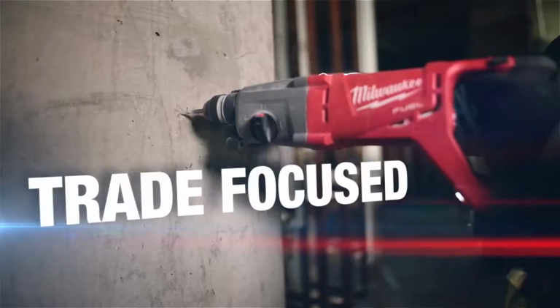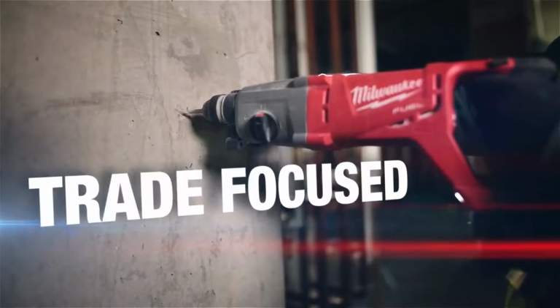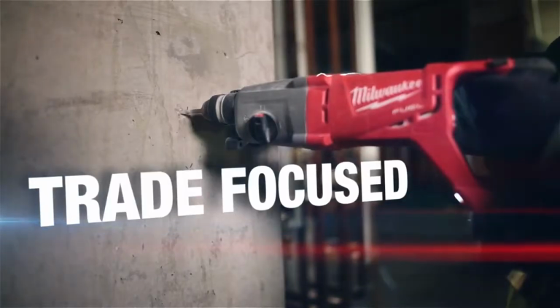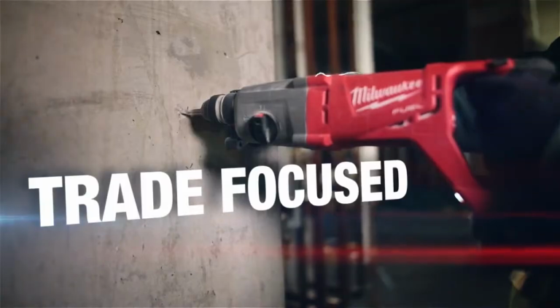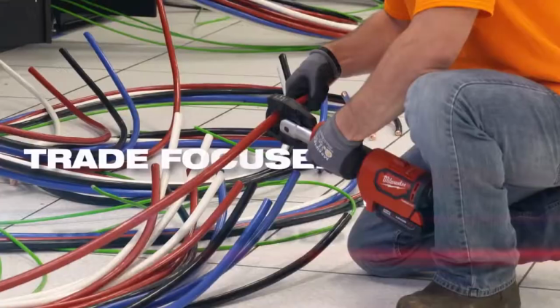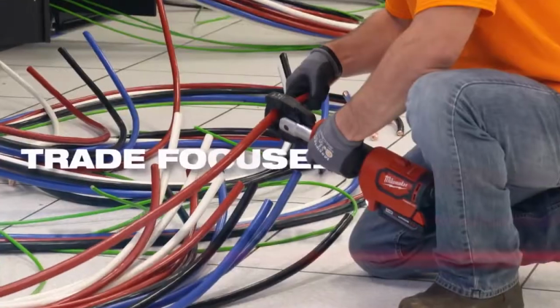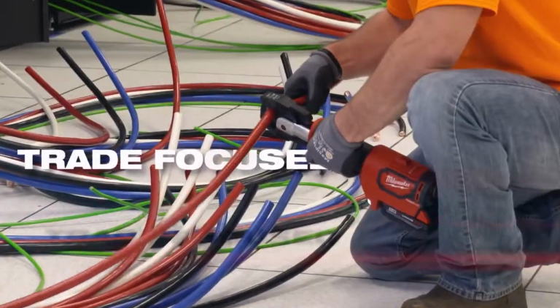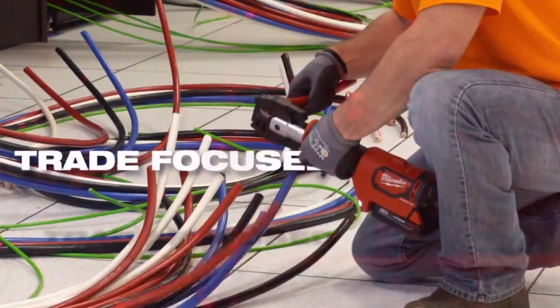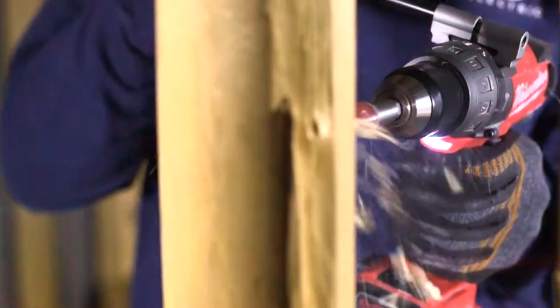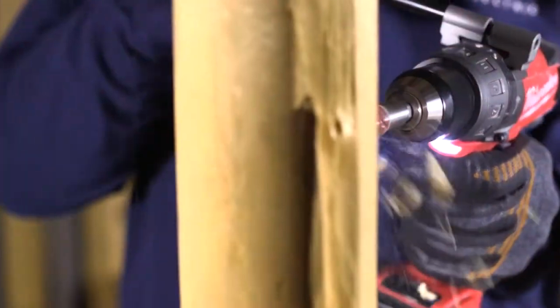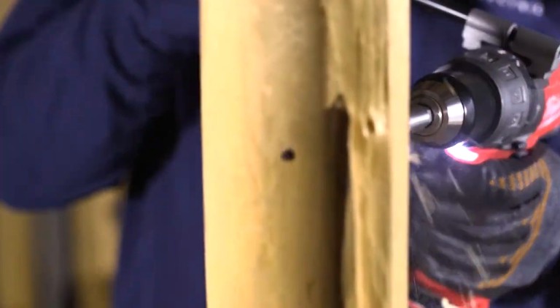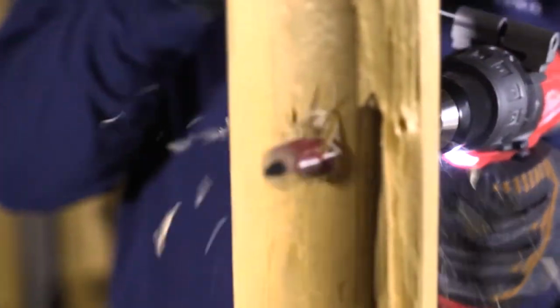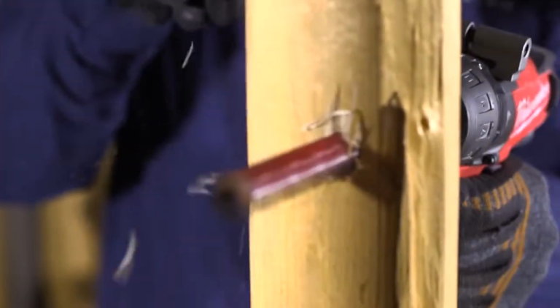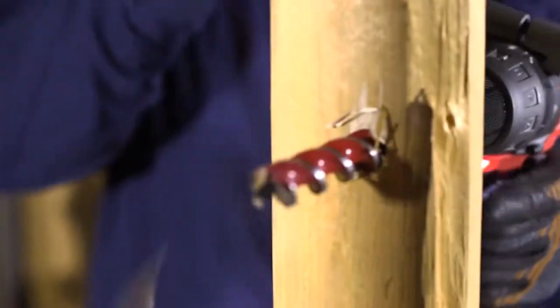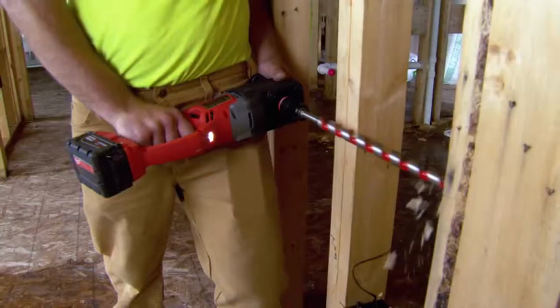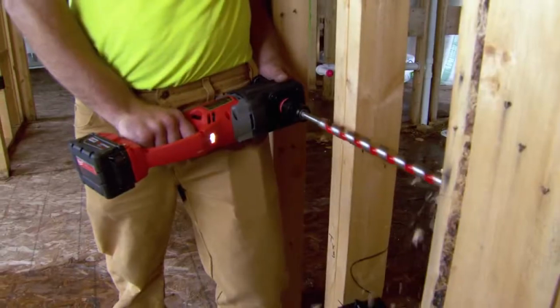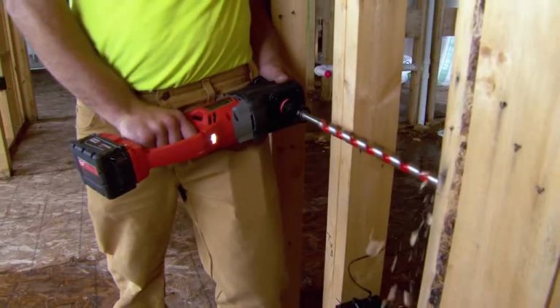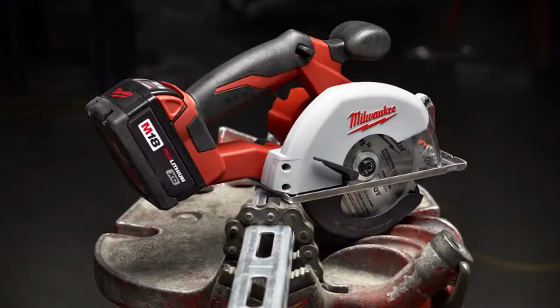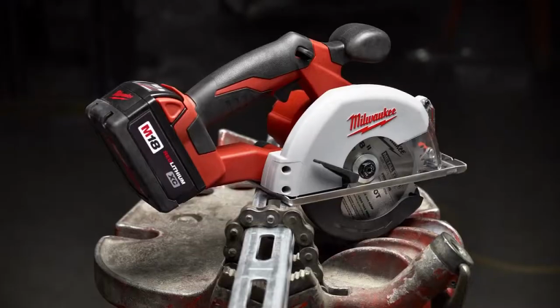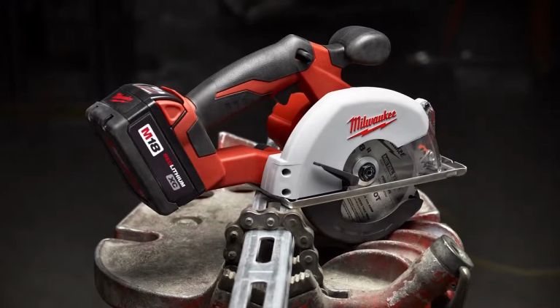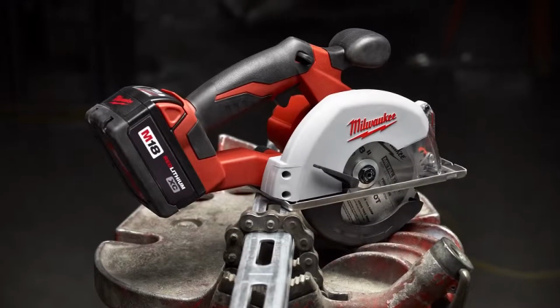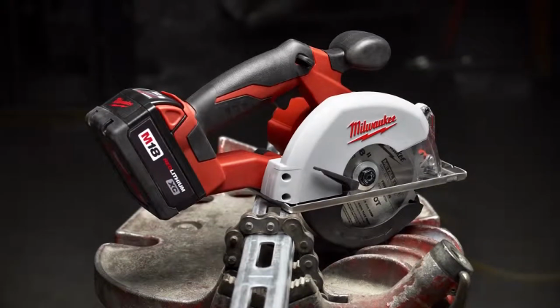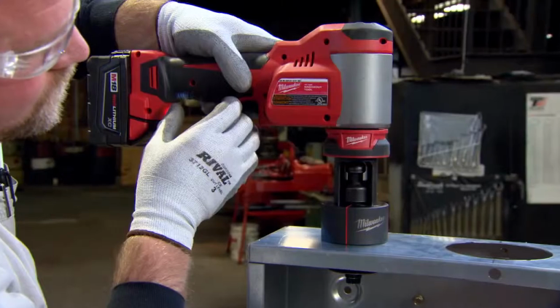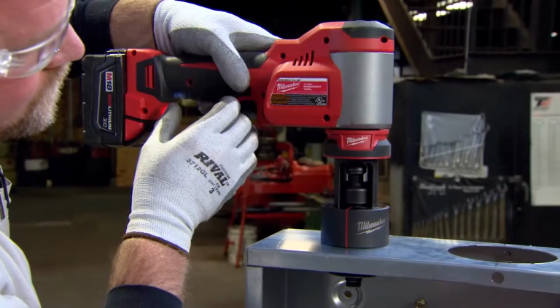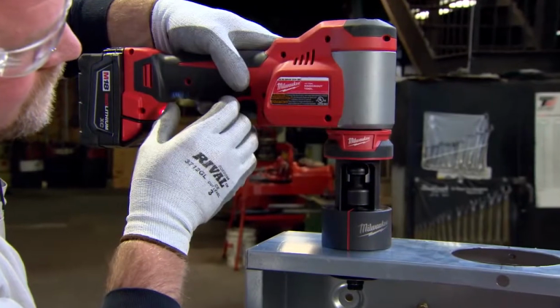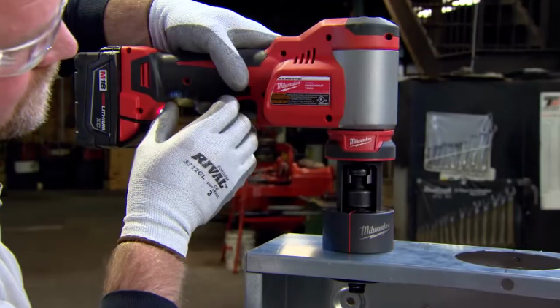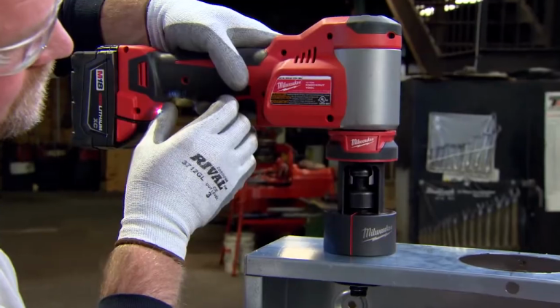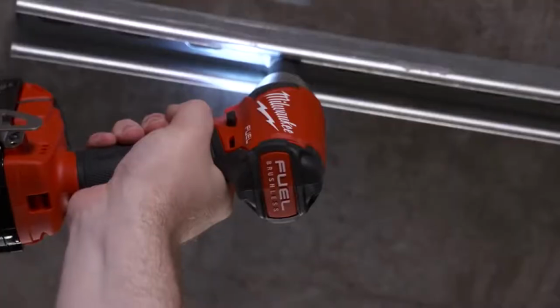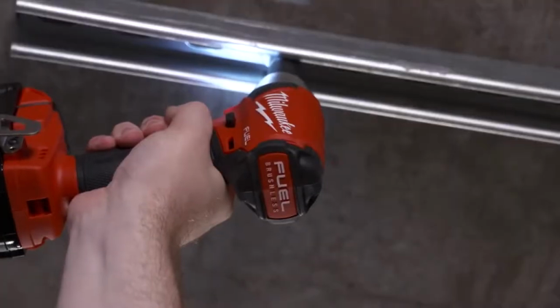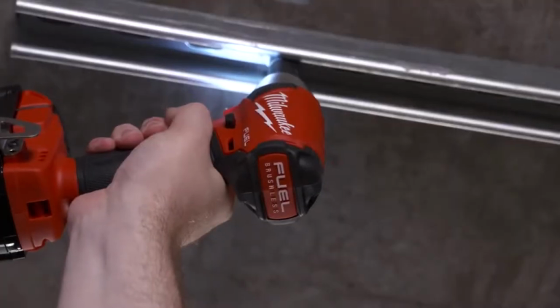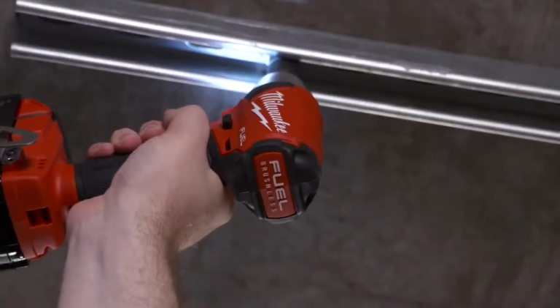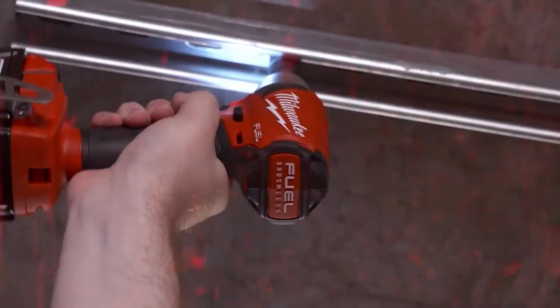Keep us efficient, keep us fast. As electricians, we use the whole hogs, the metal cutting saw, the knockout punch, and the impact guns.